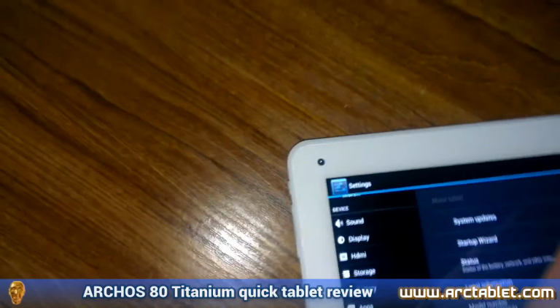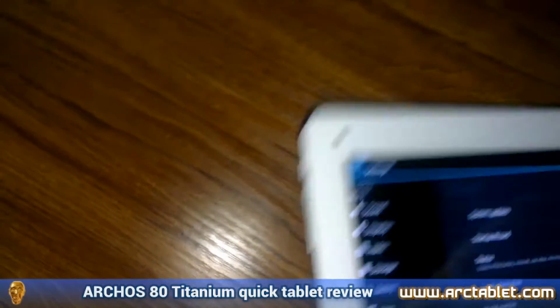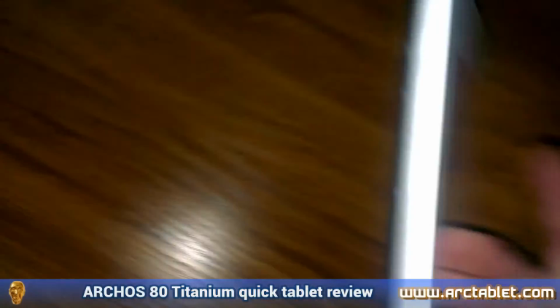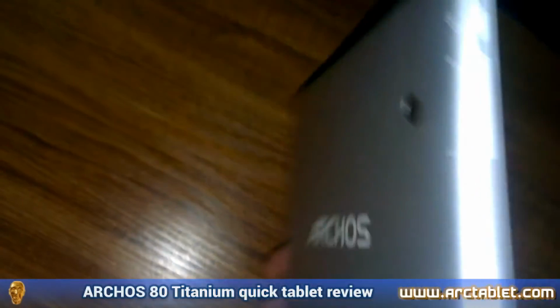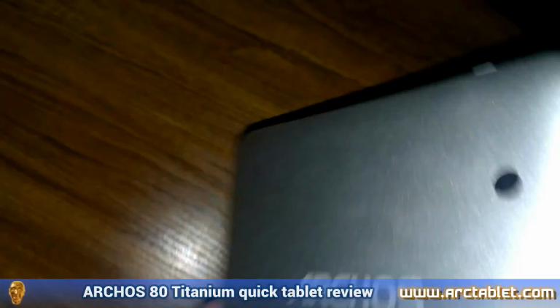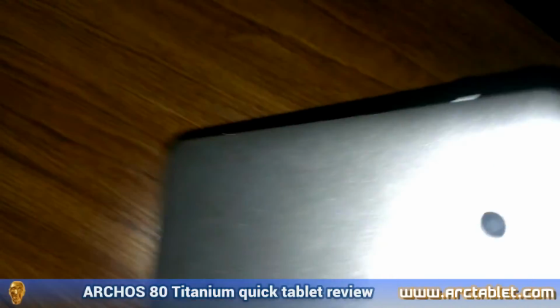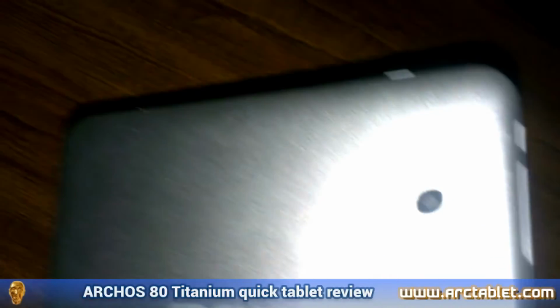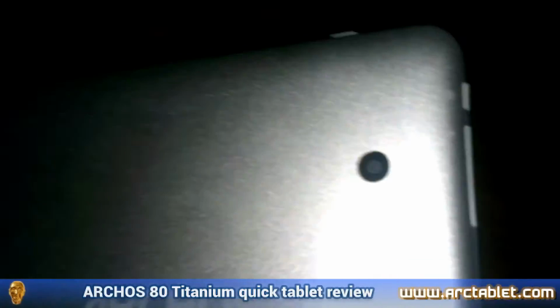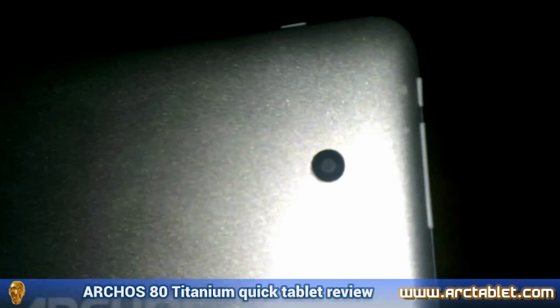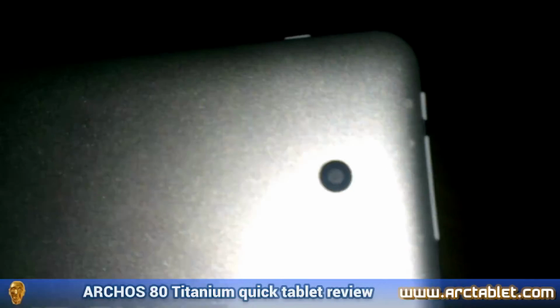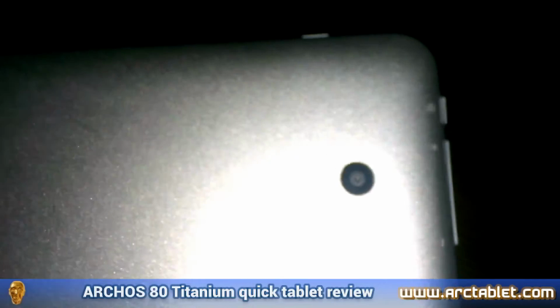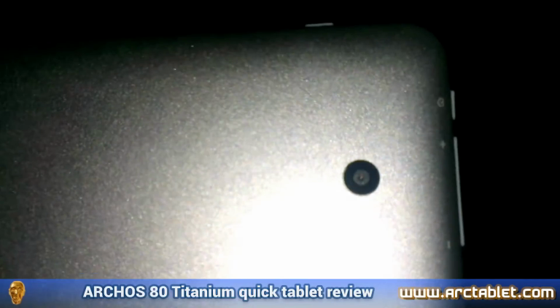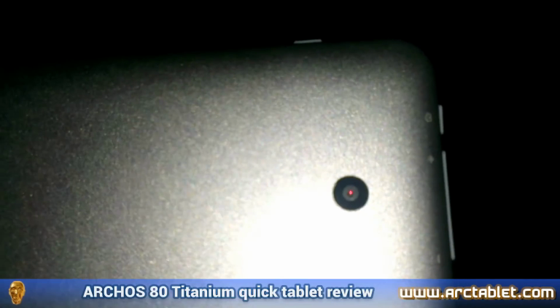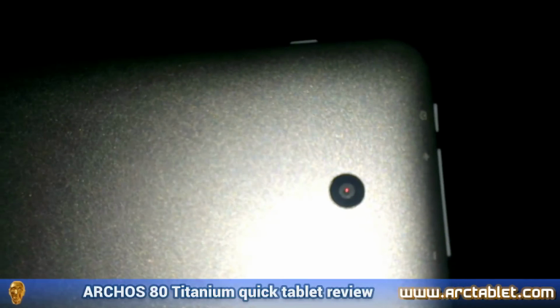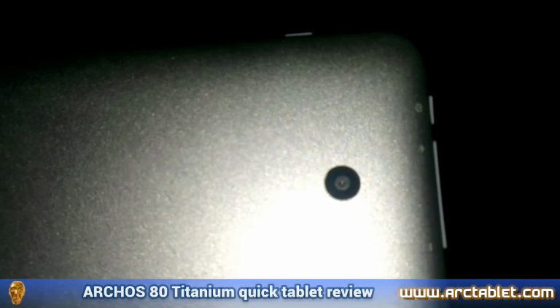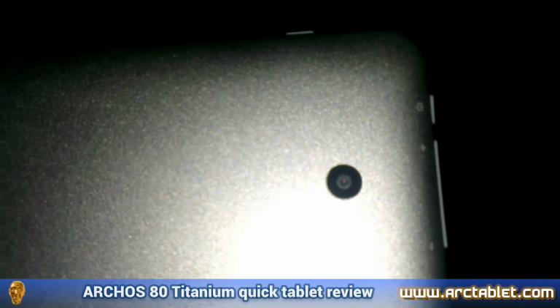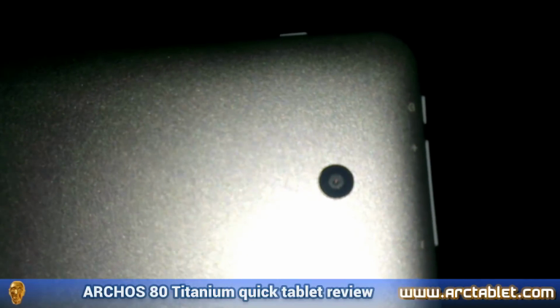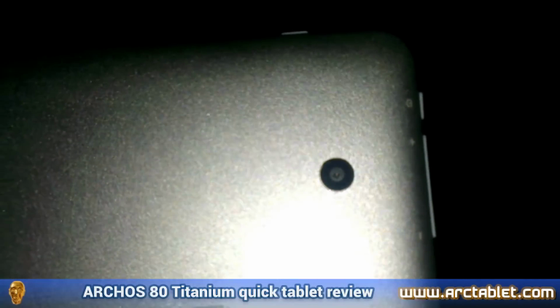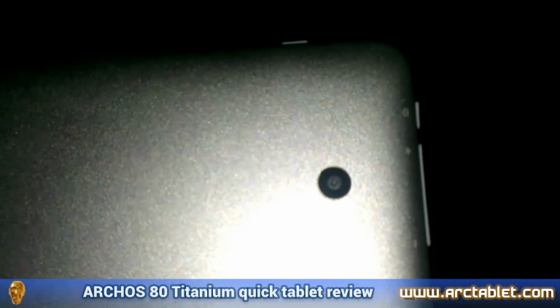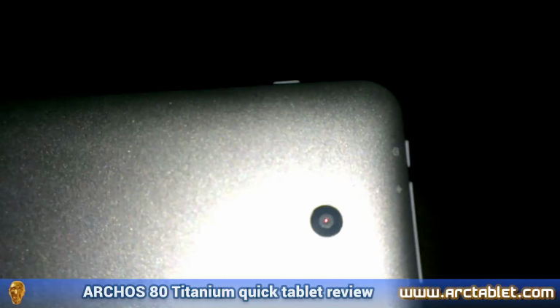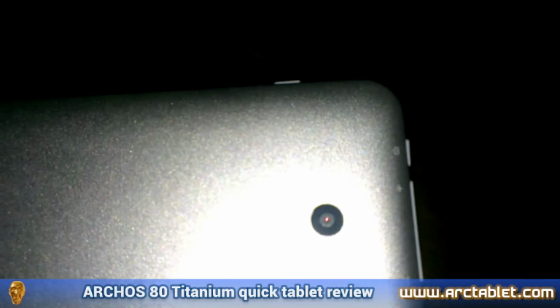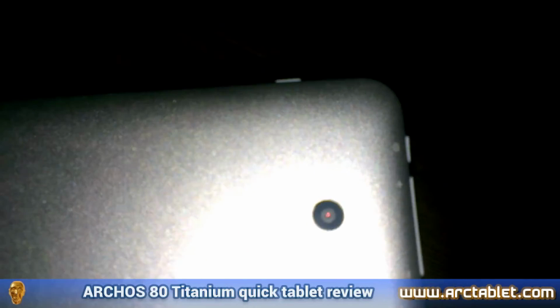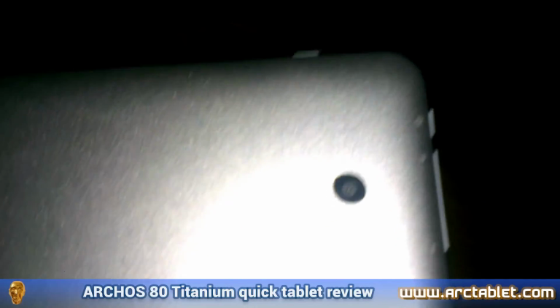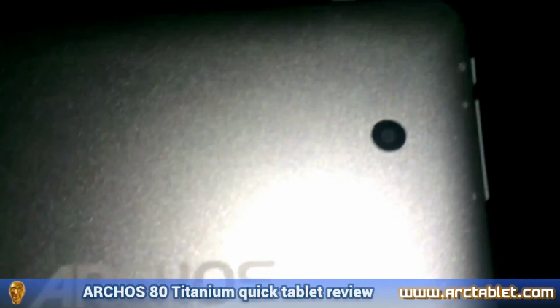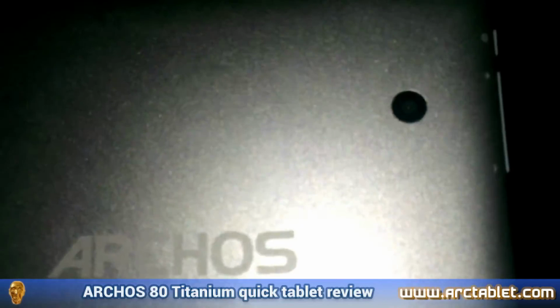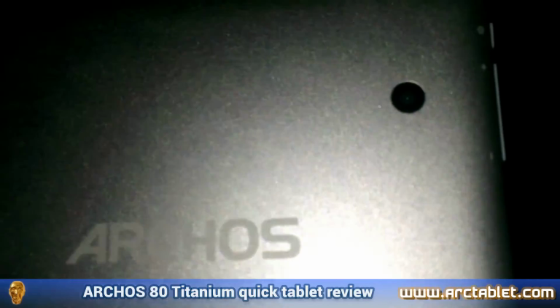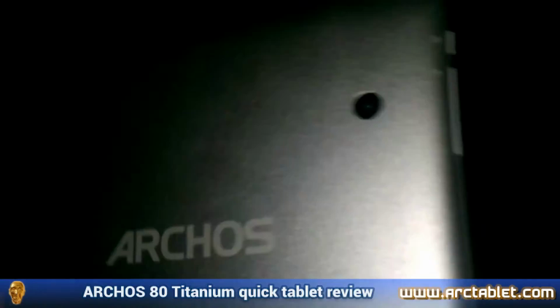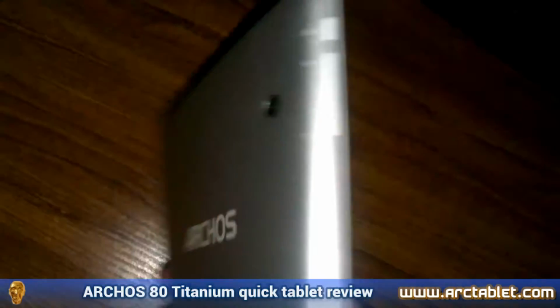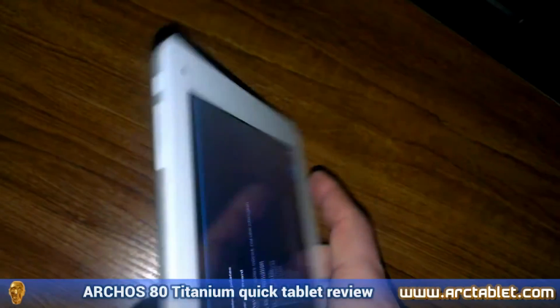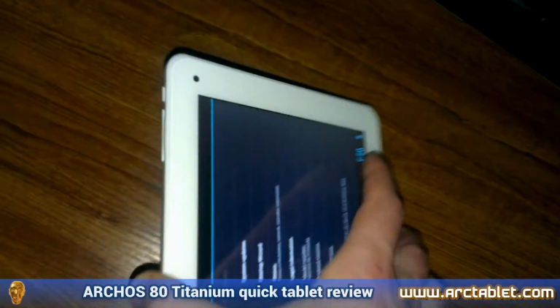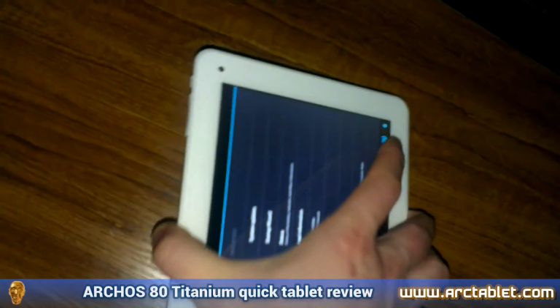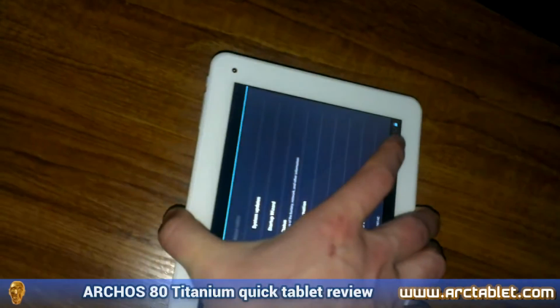The tablet has two cameras, one on the front and one on the back. Don't expect amazing photos, as the back one has only 2 megapixels.